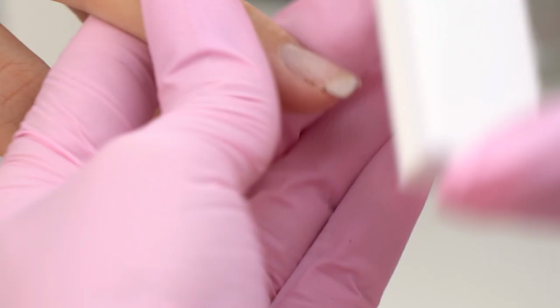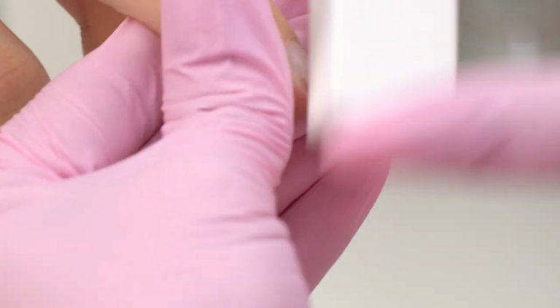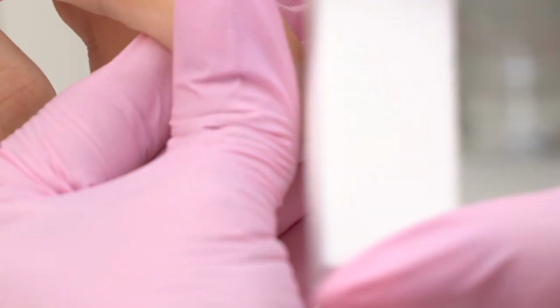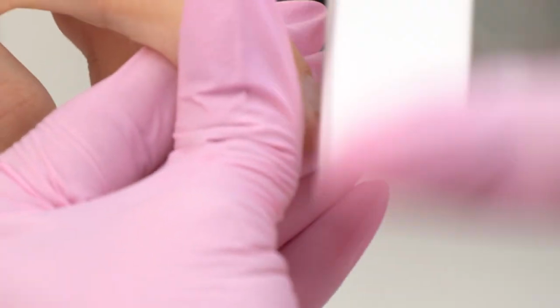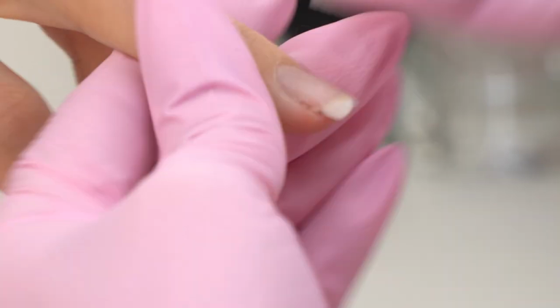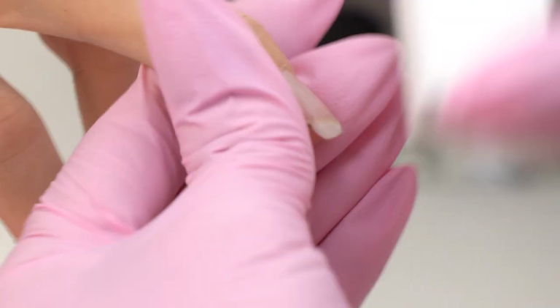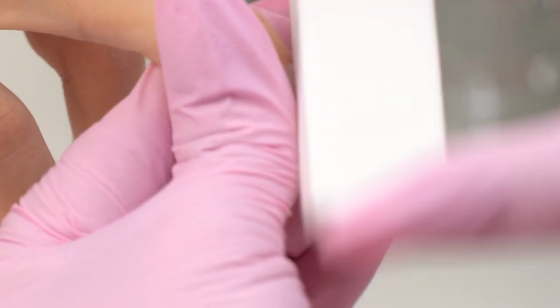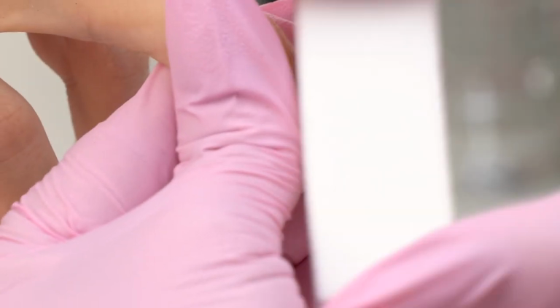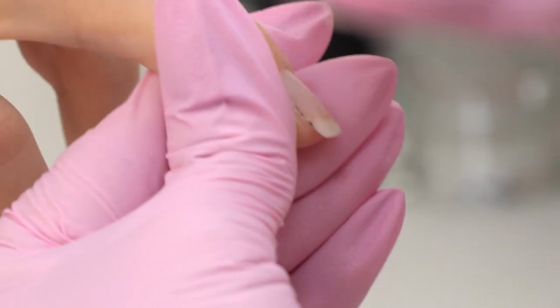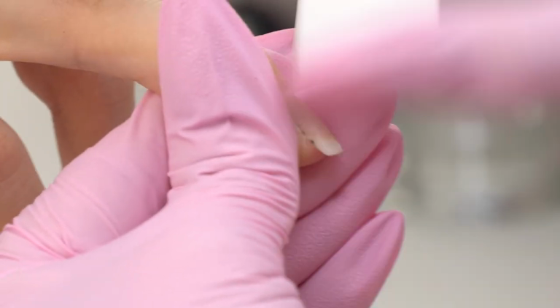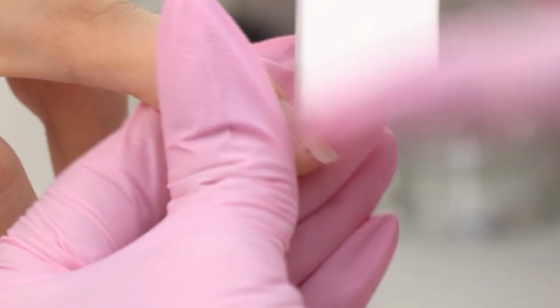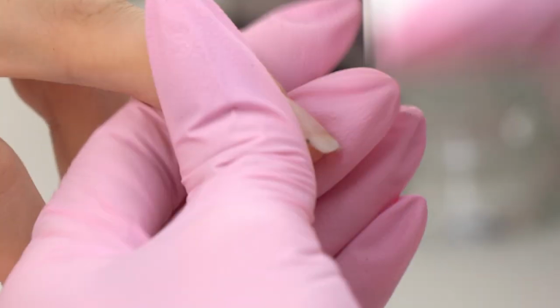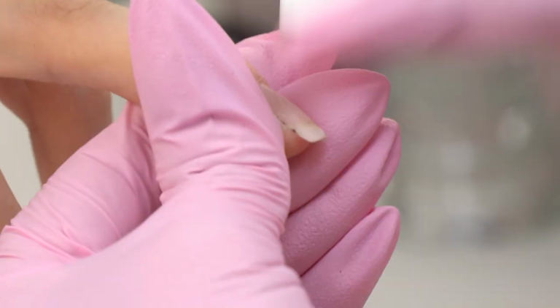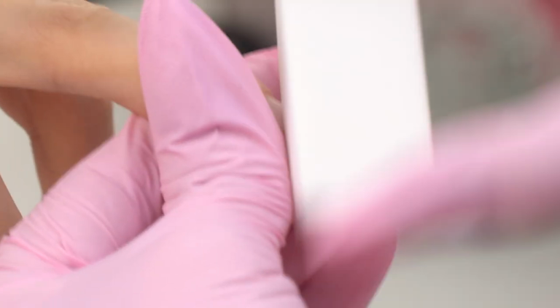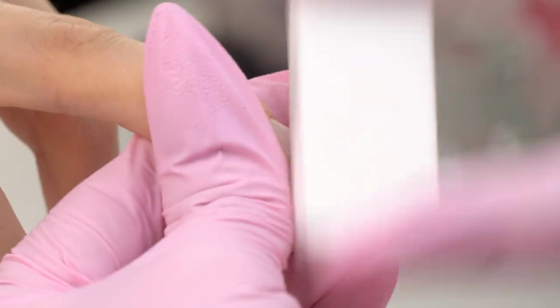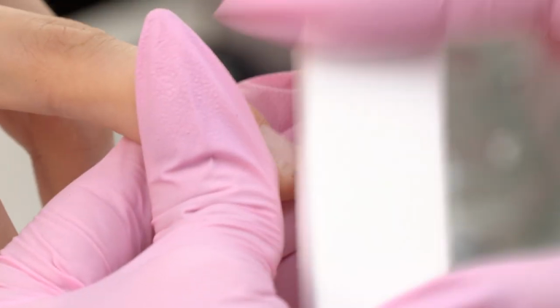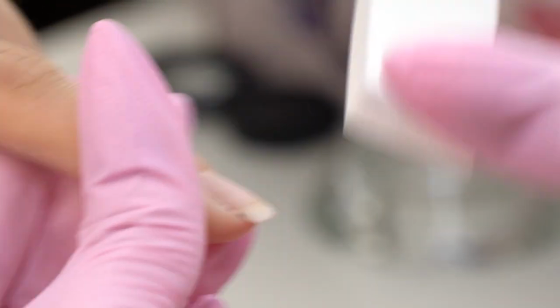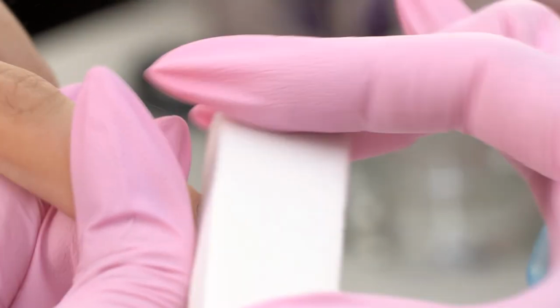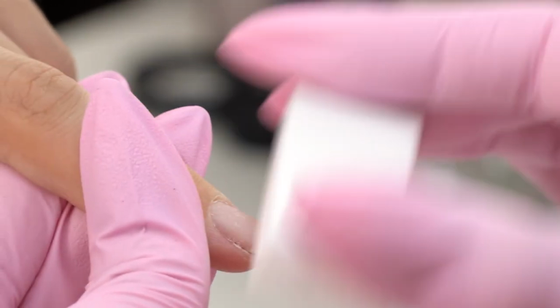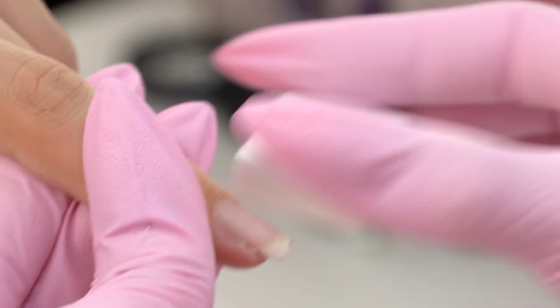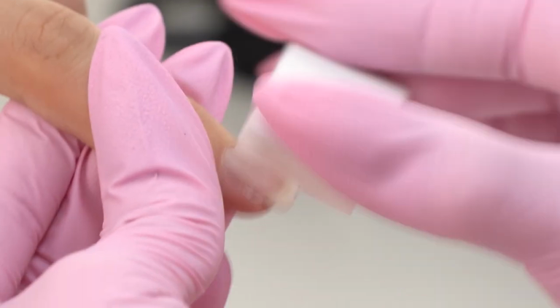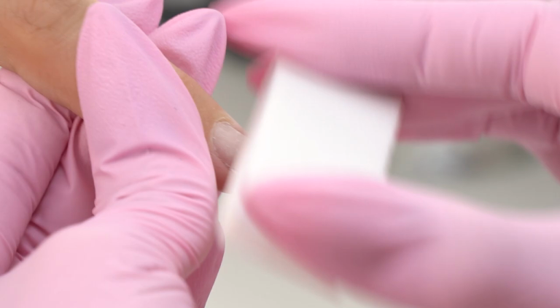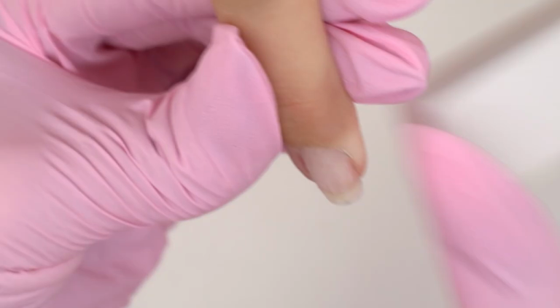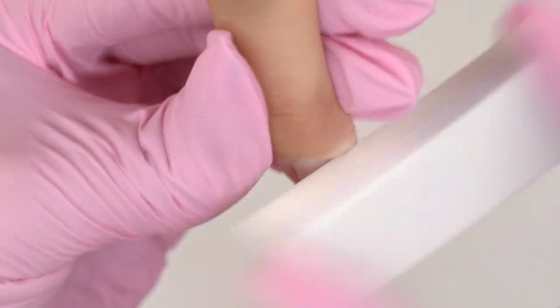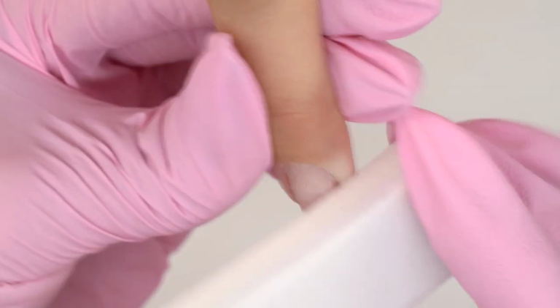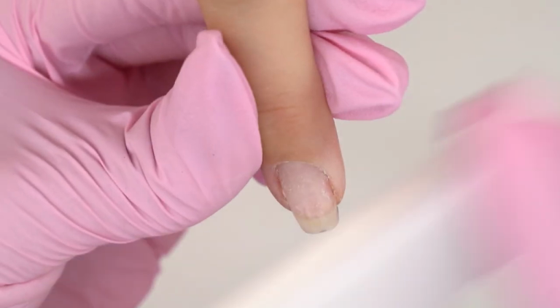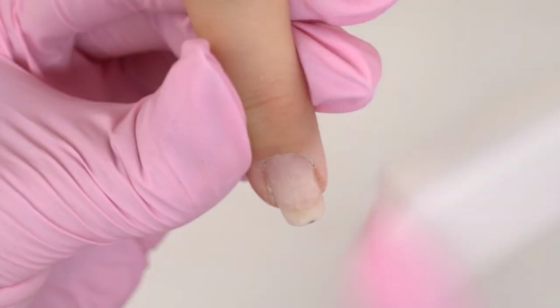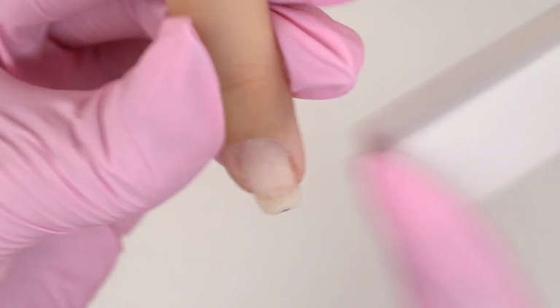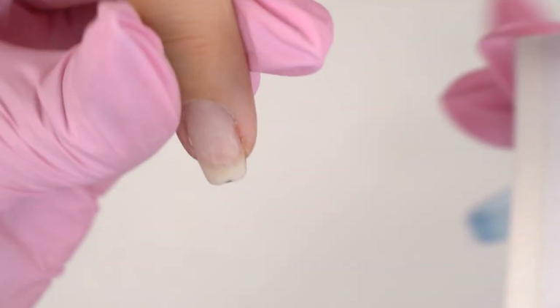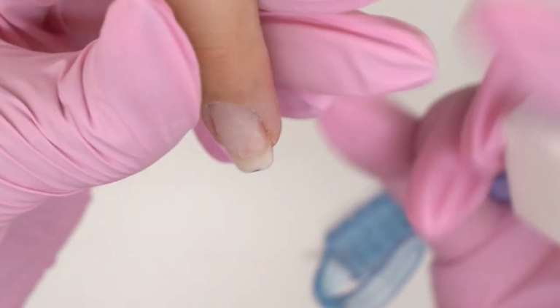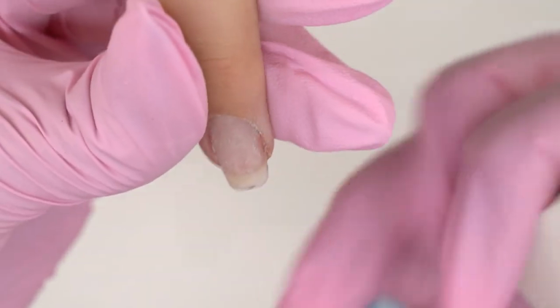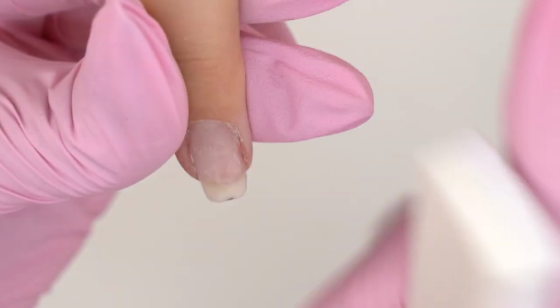I polished the nail plate with a buffer, lifting up the nail scales and removing all the gel leftovers.